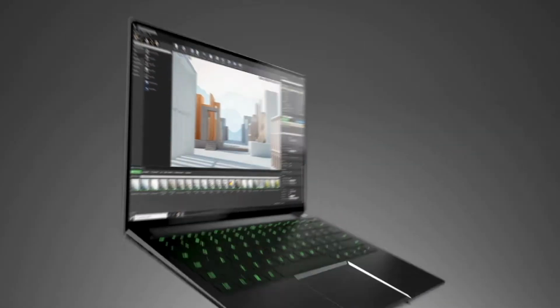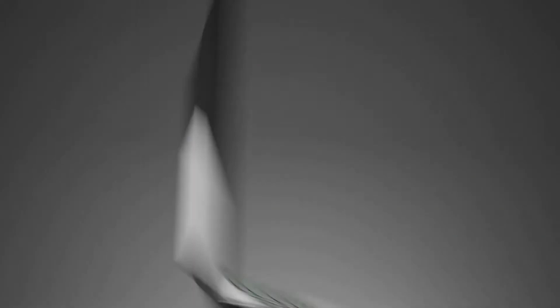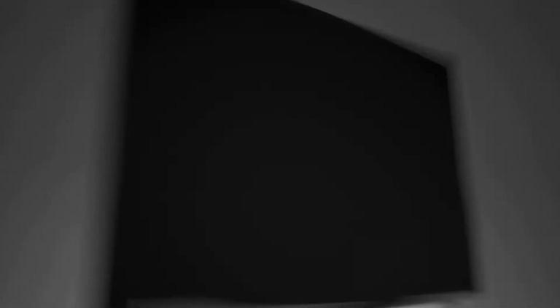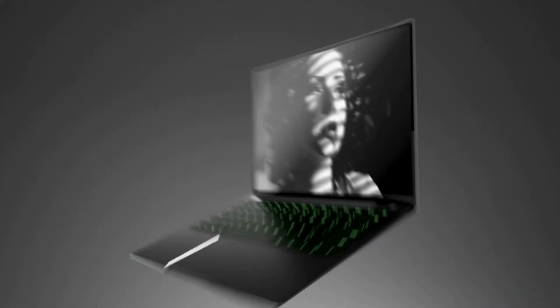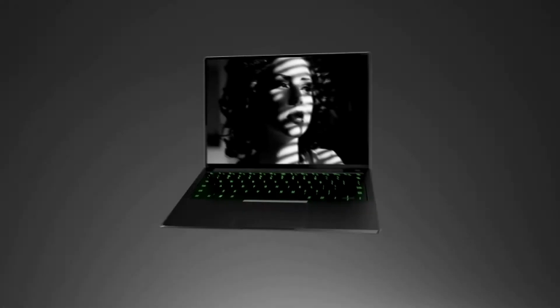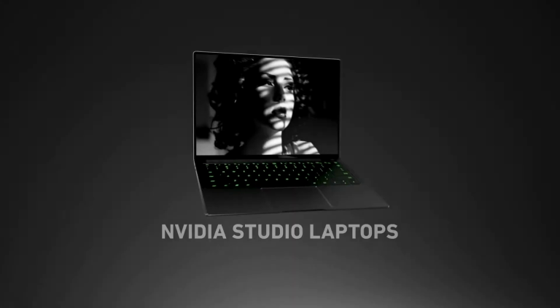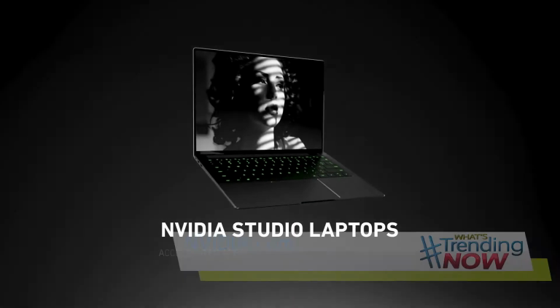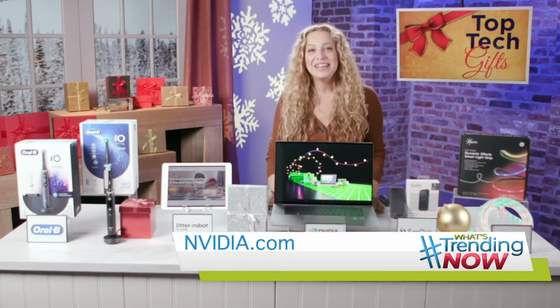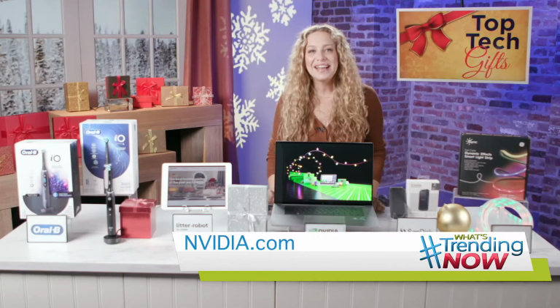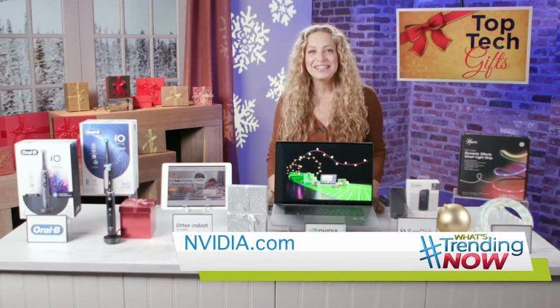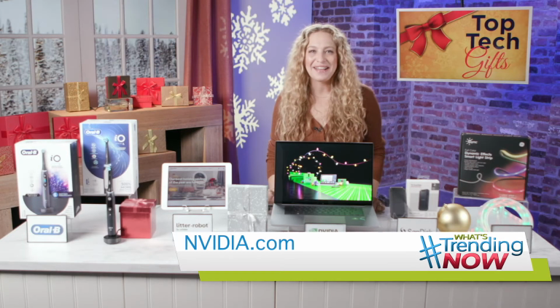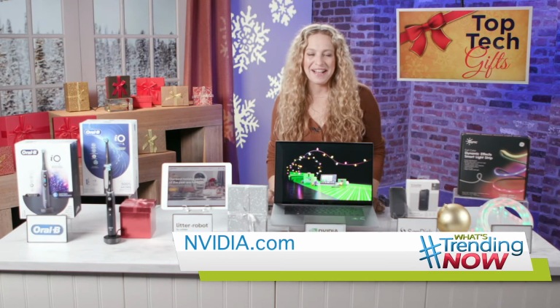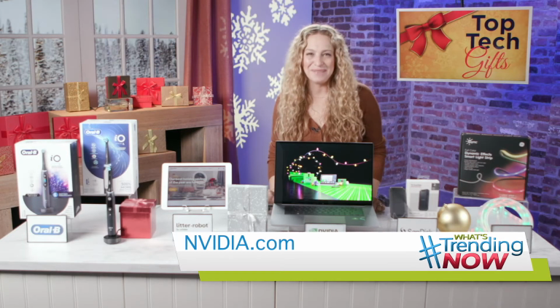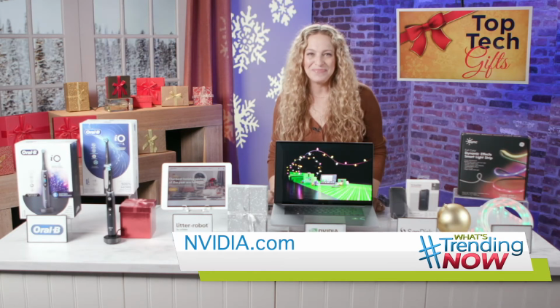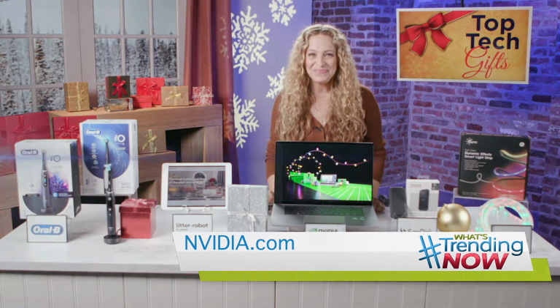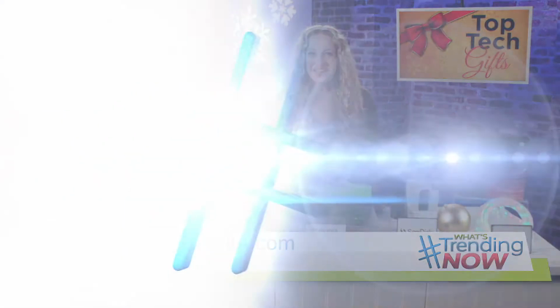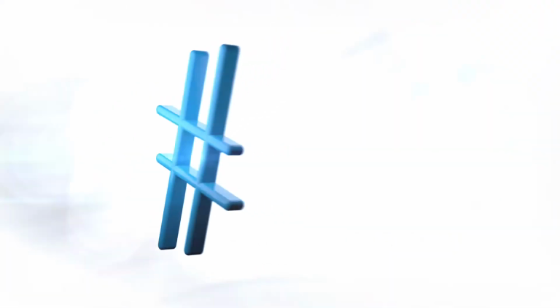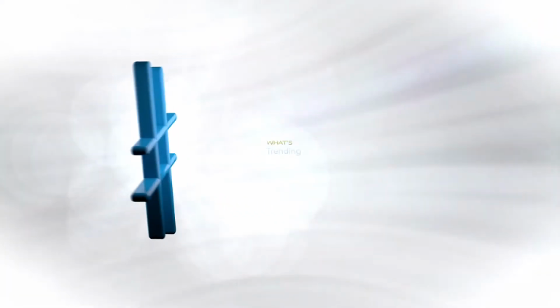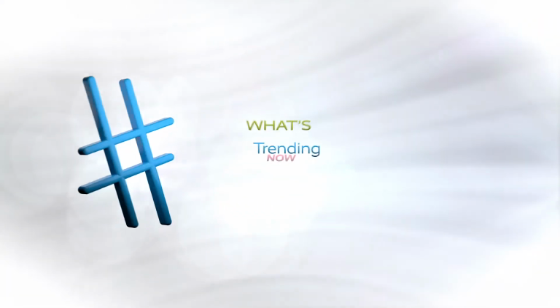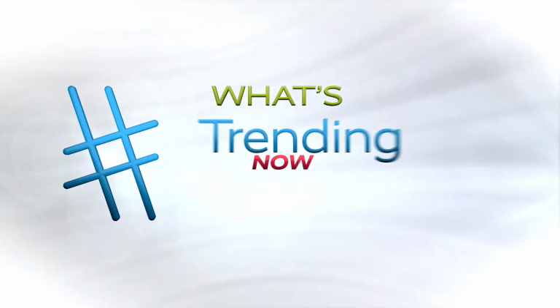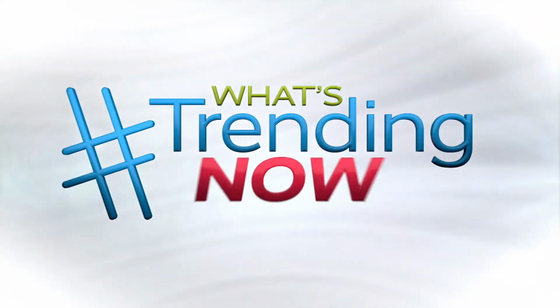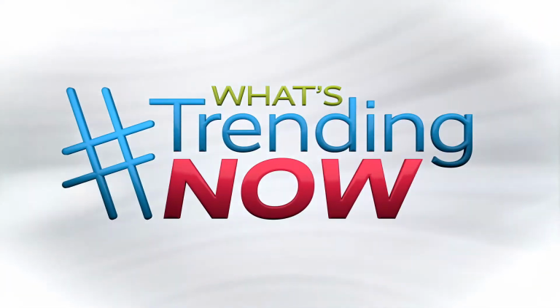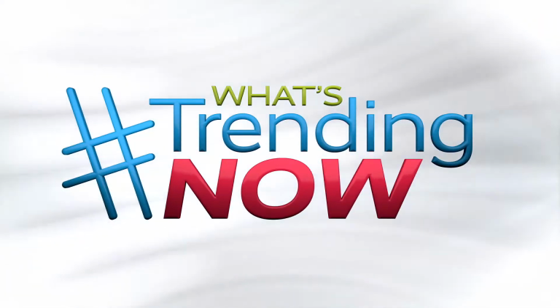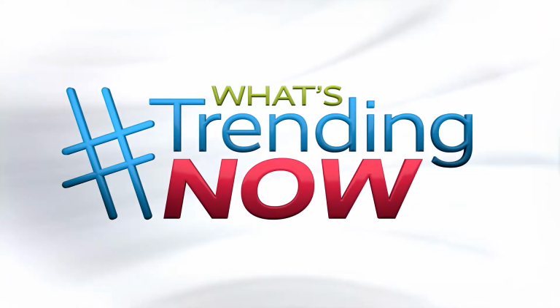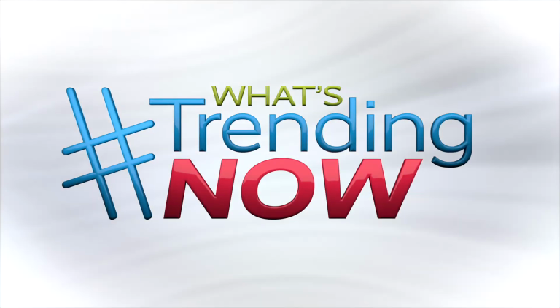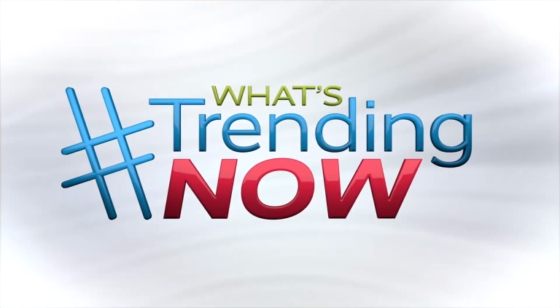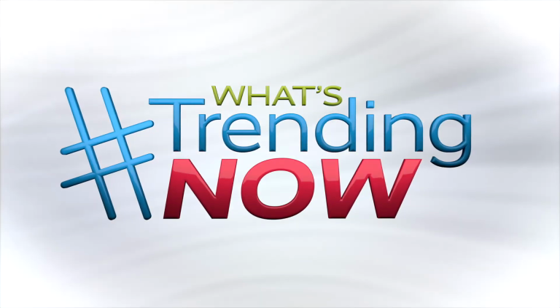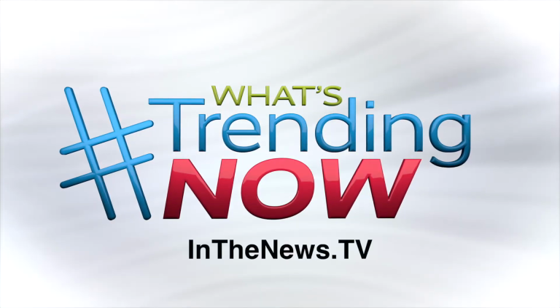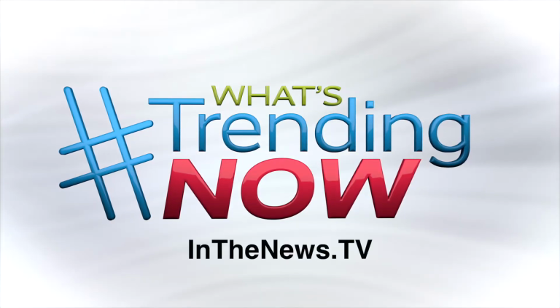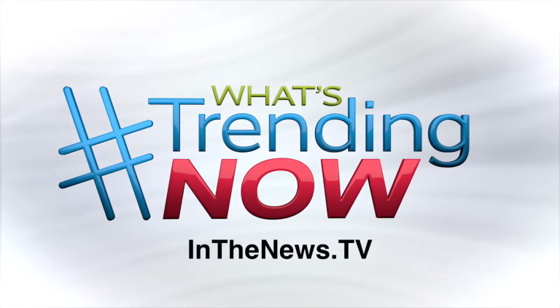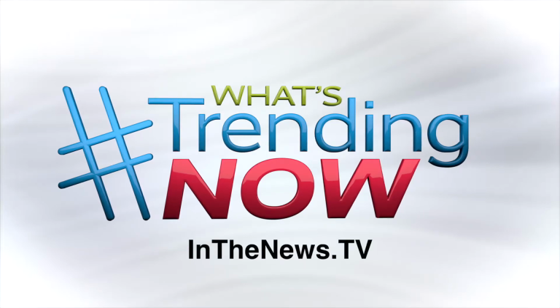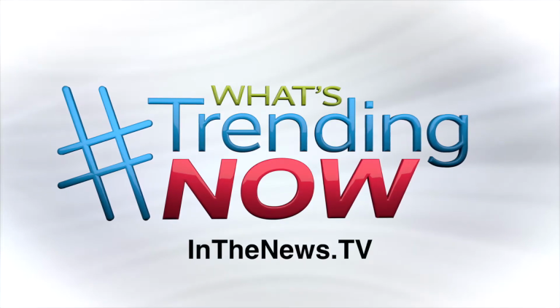To learn more, visit nvidia.com. For more What's Trending Now, head over to inthenews.tv.